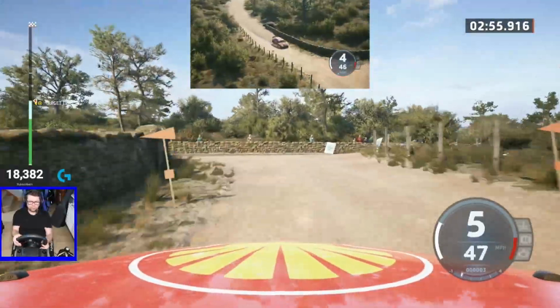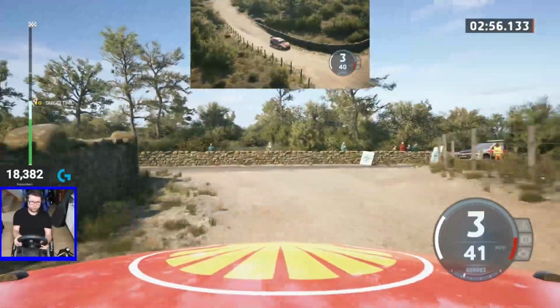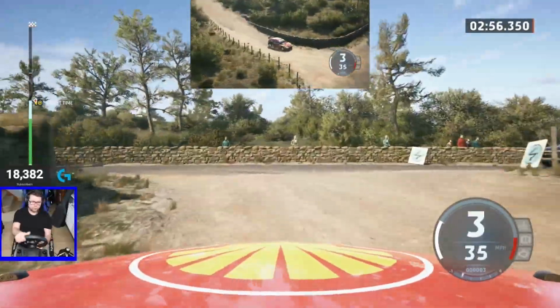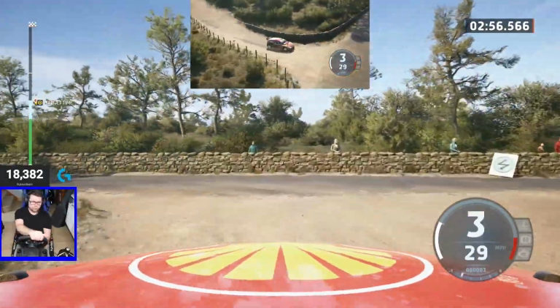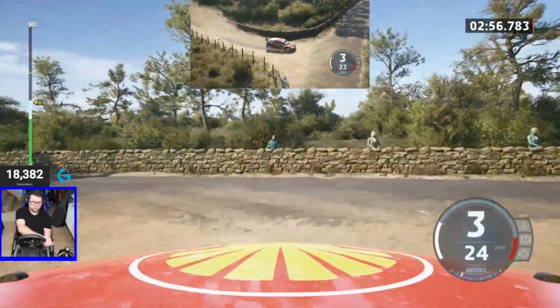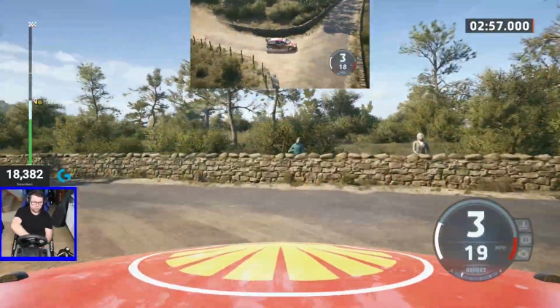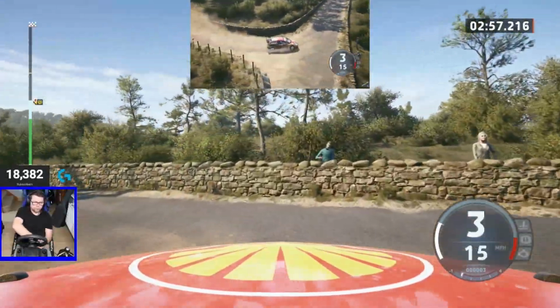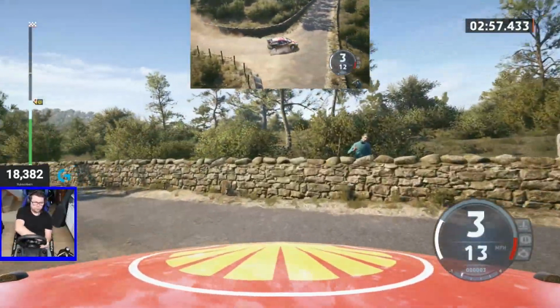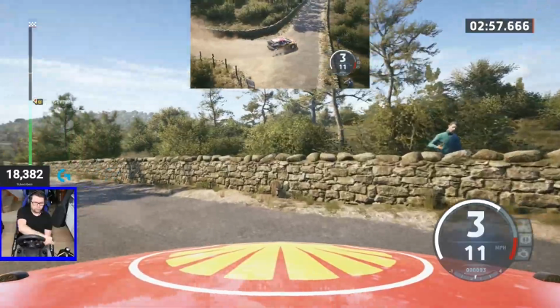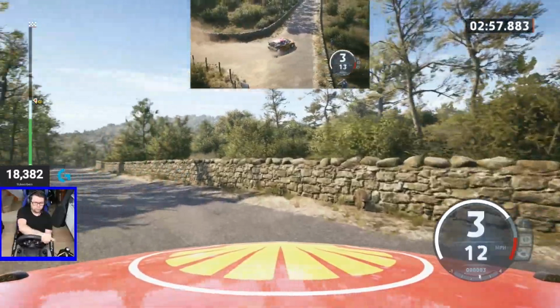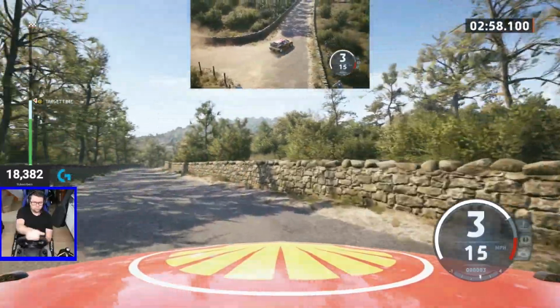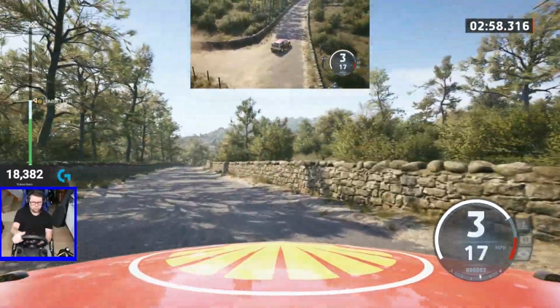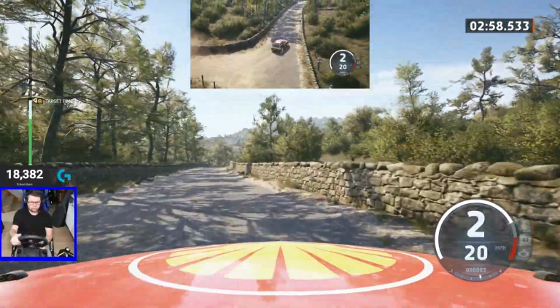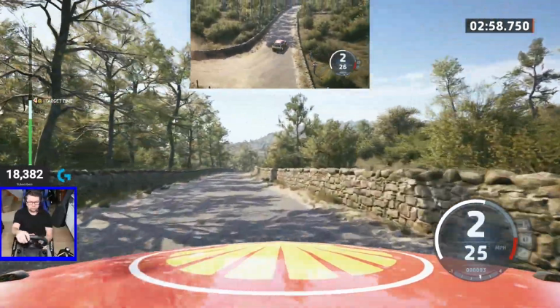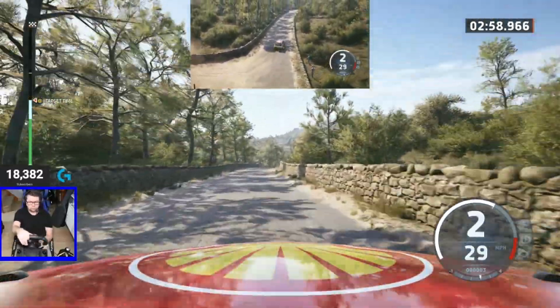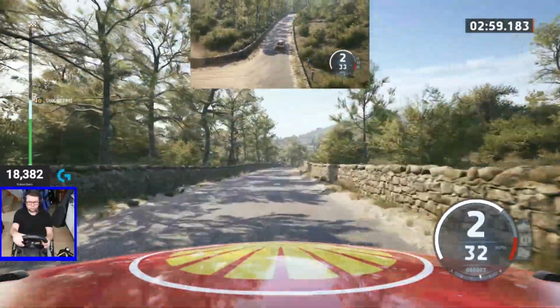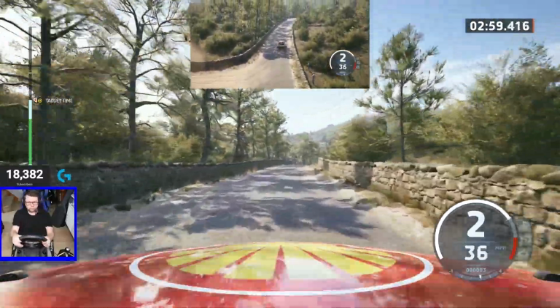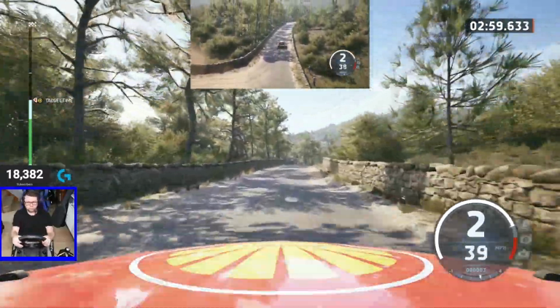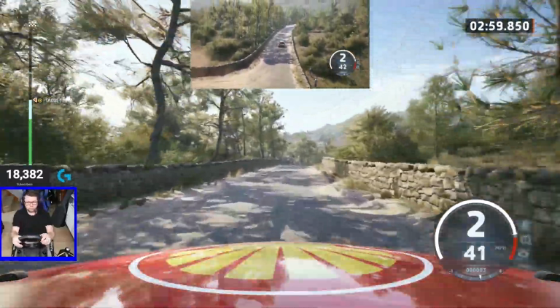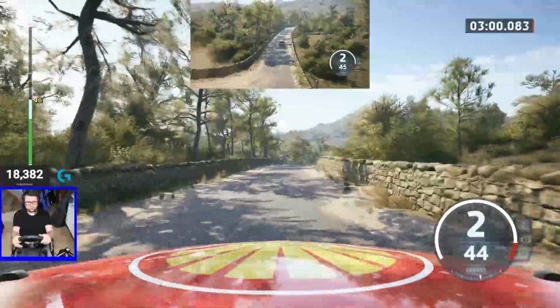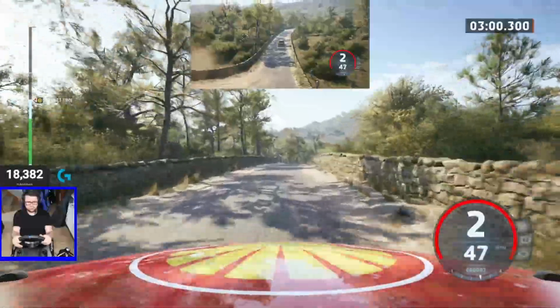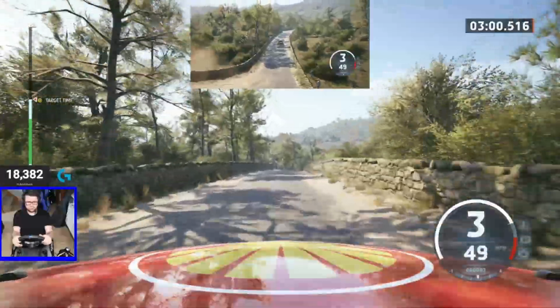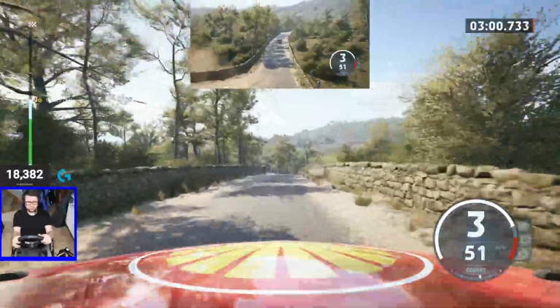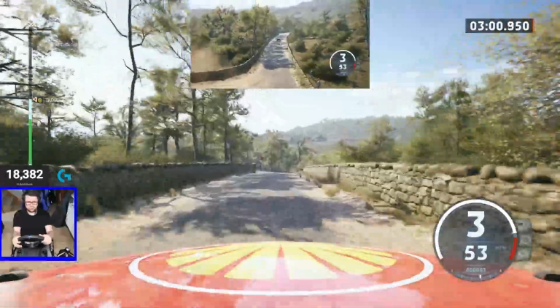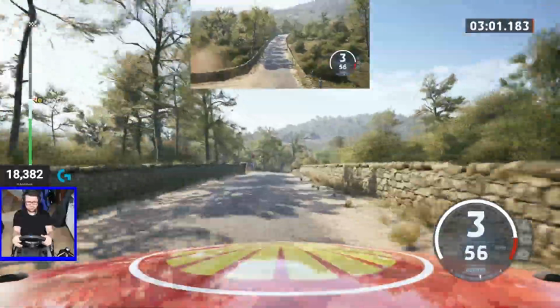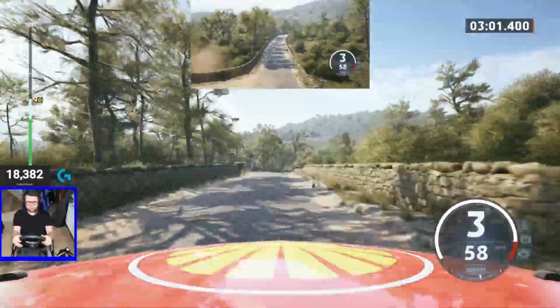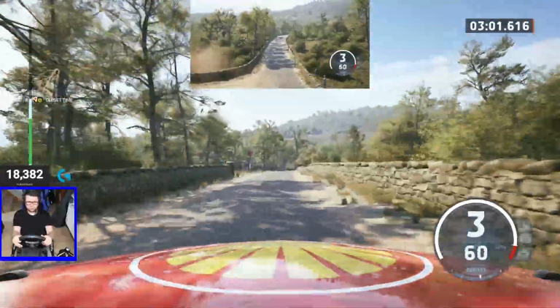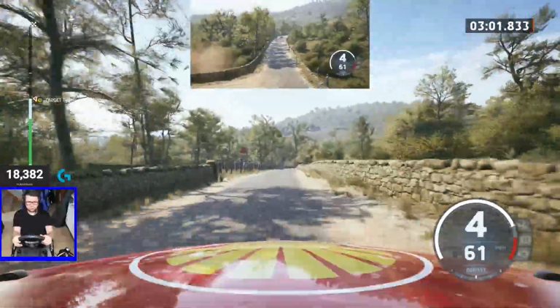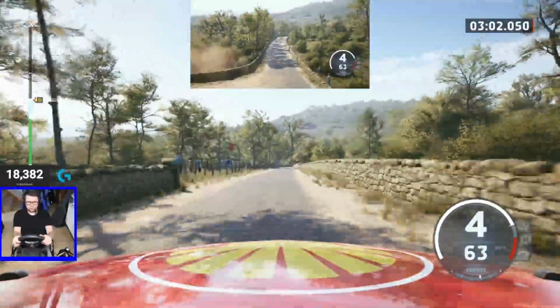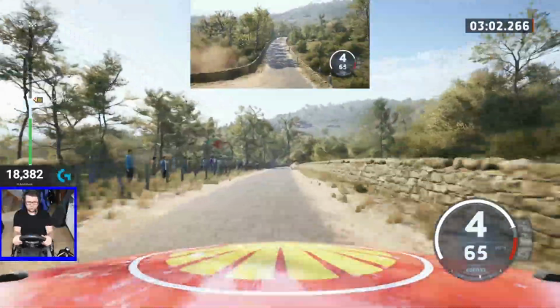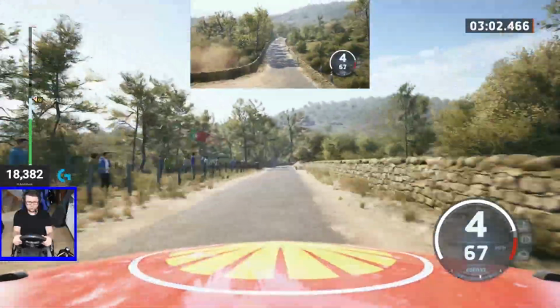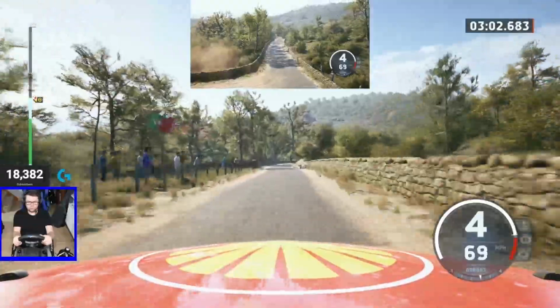50, crest, 50, crest, 60. 4 right, 1, 90.